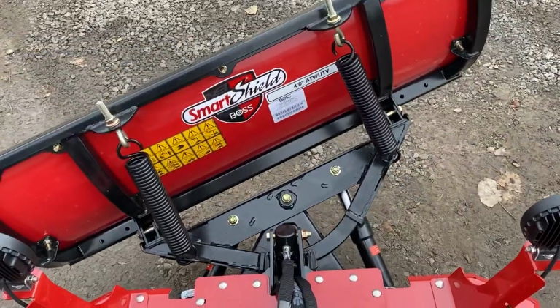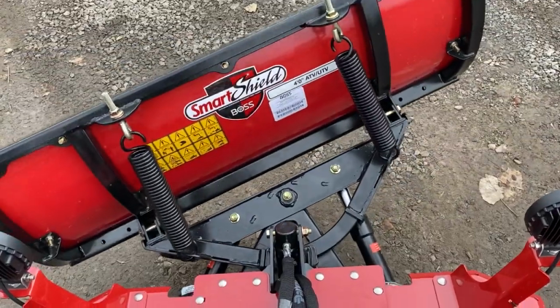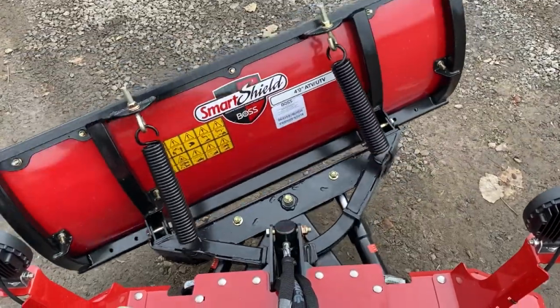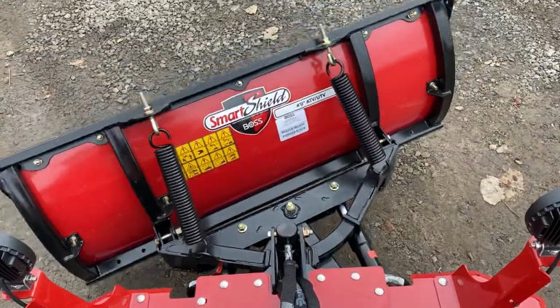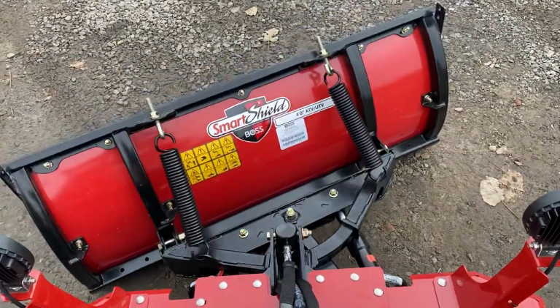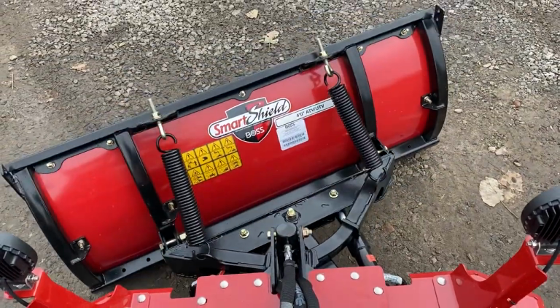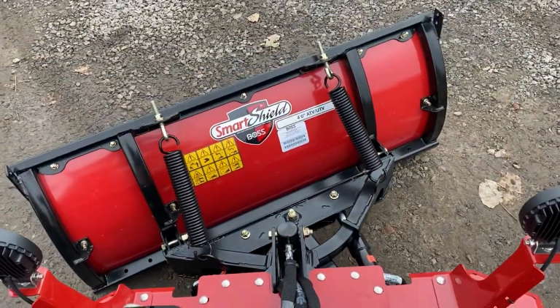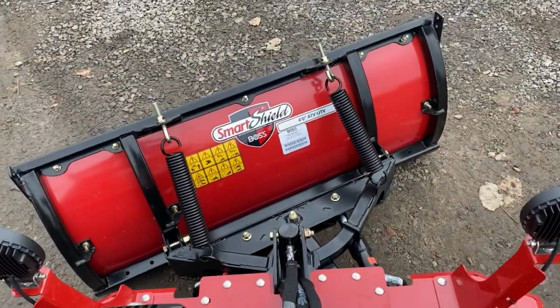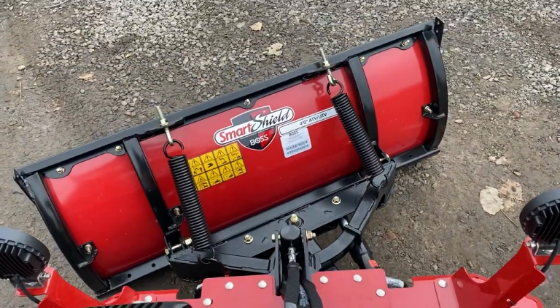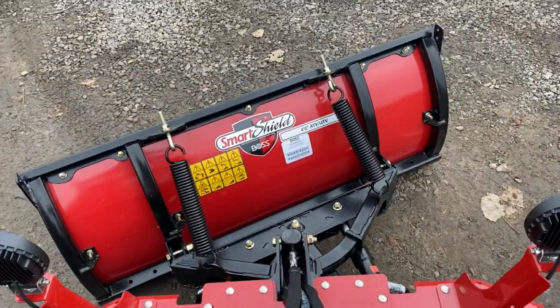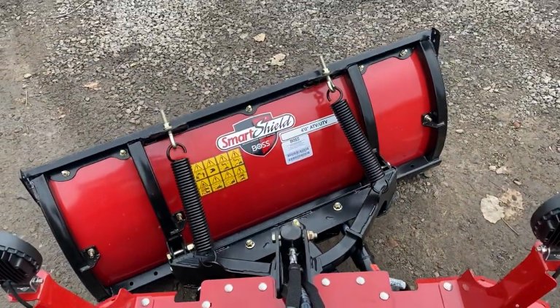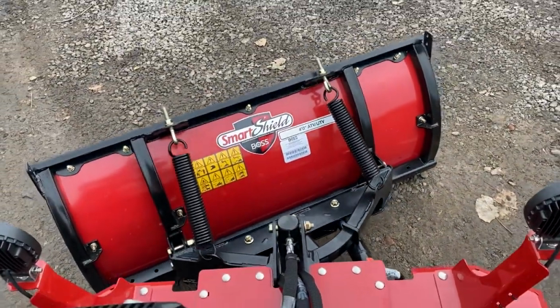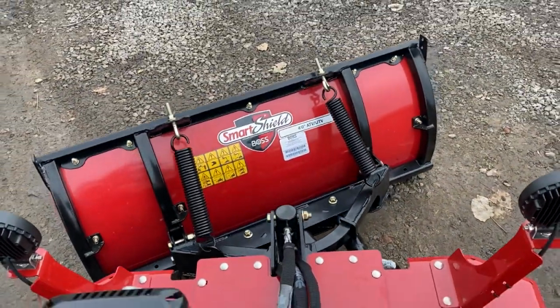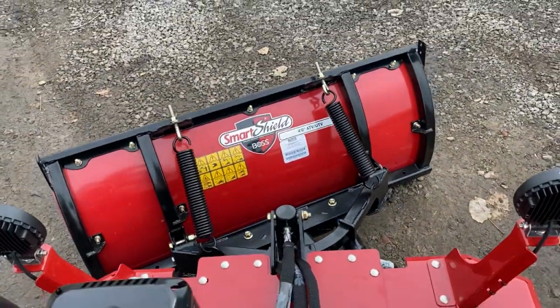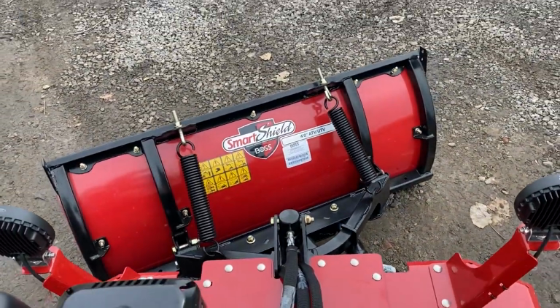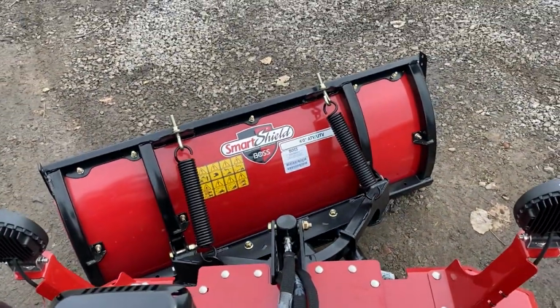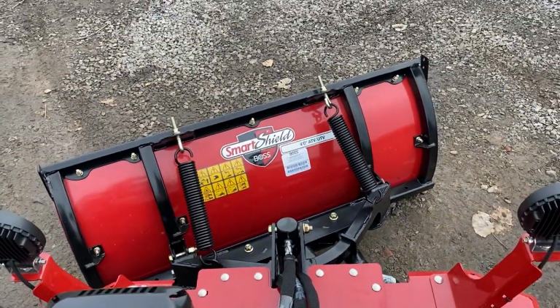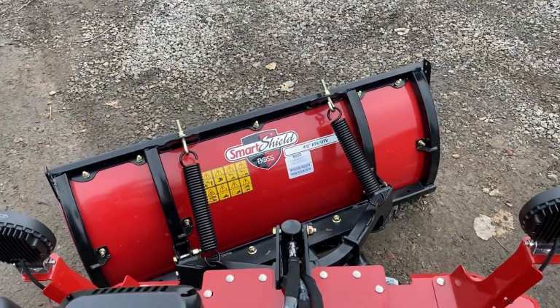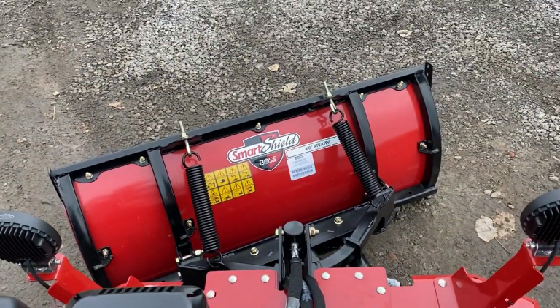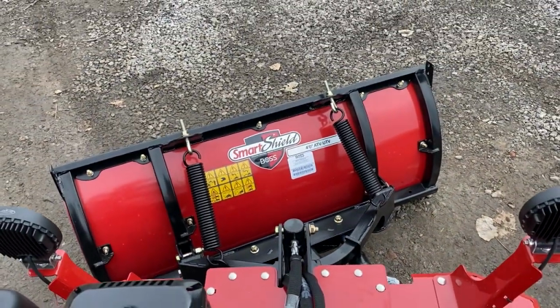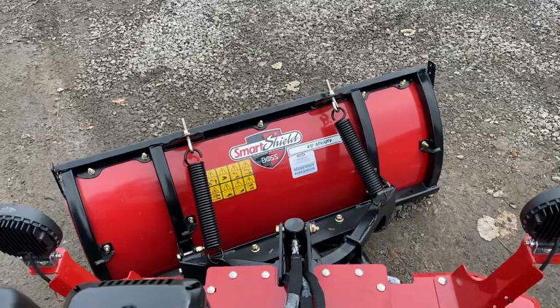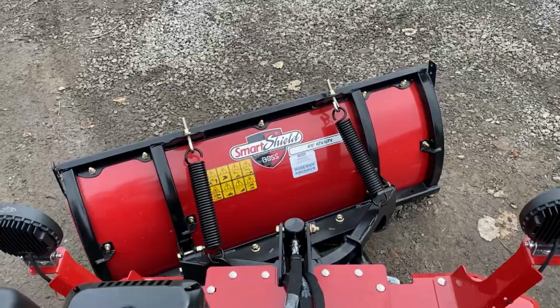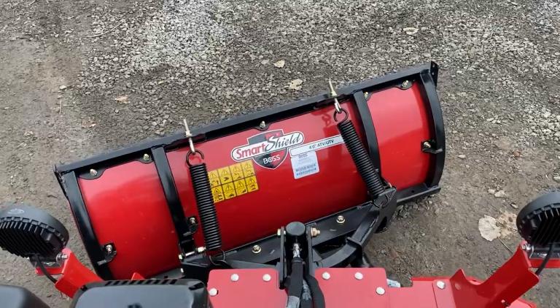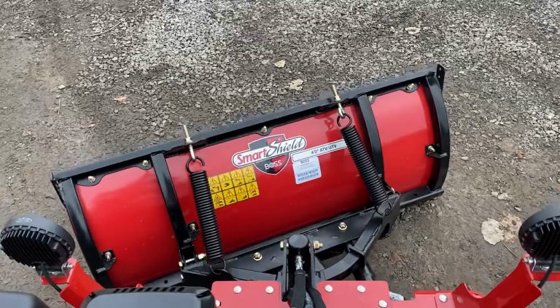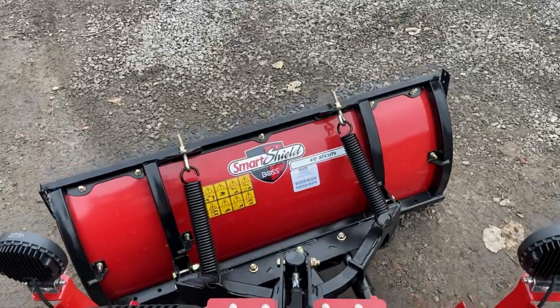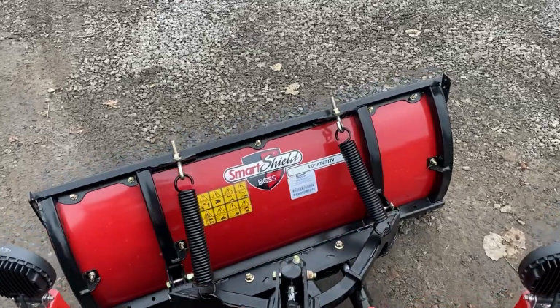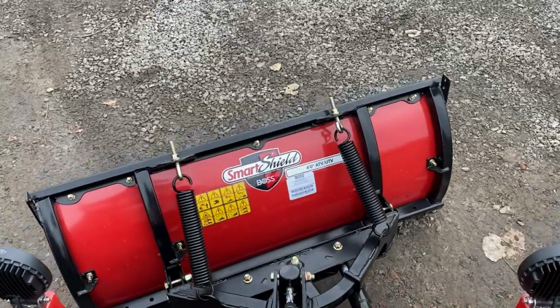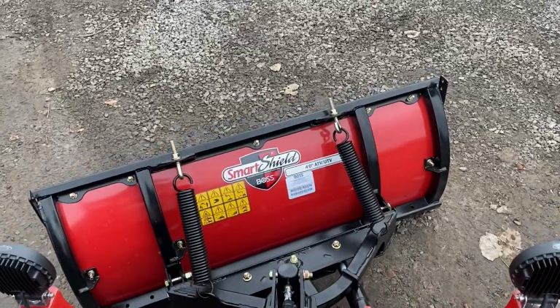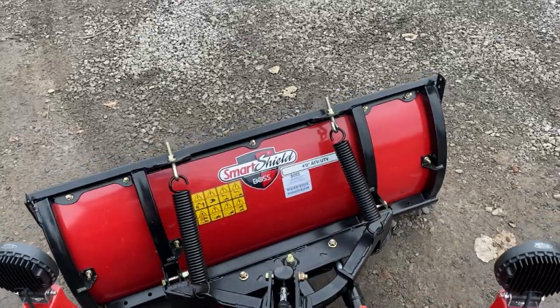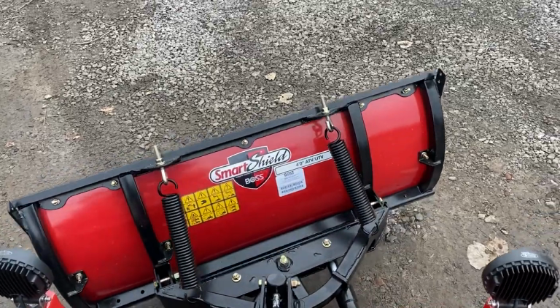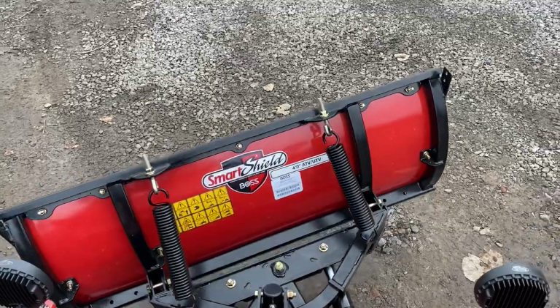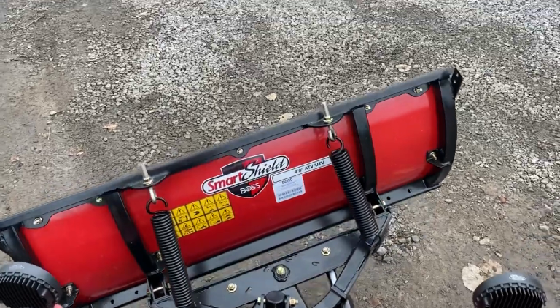It's a really nice design. Tons and tons of down pressure — that was one of the big selling features for us.